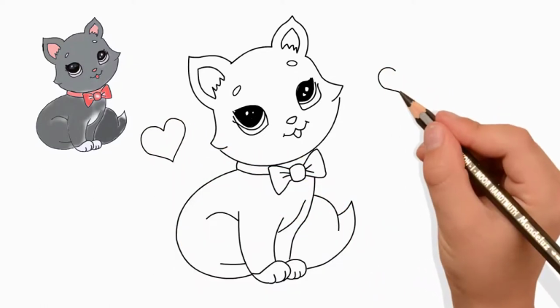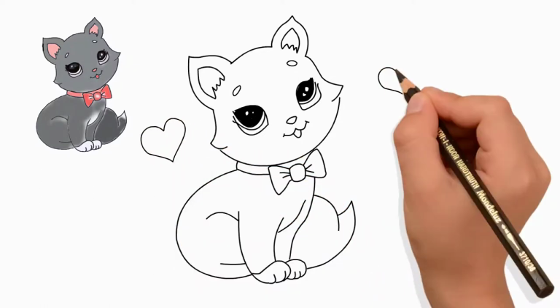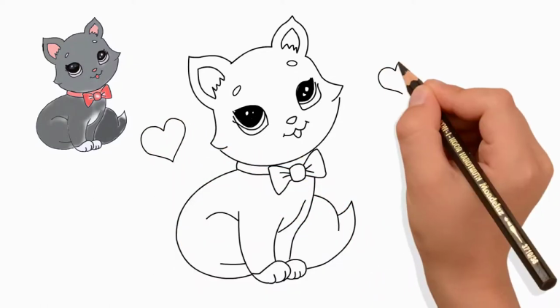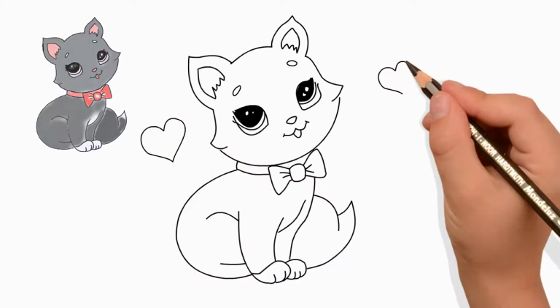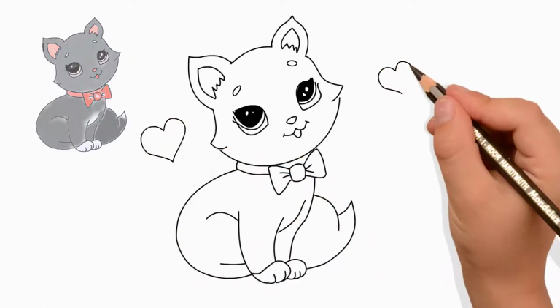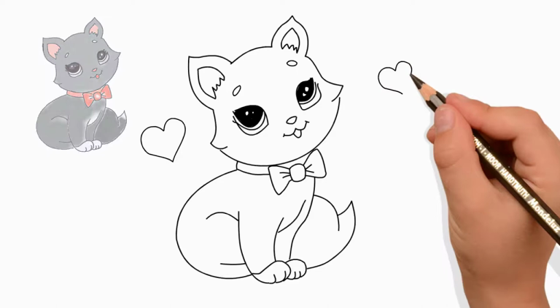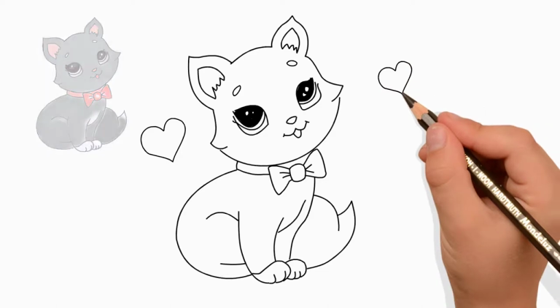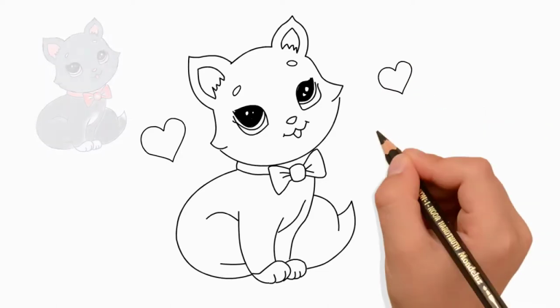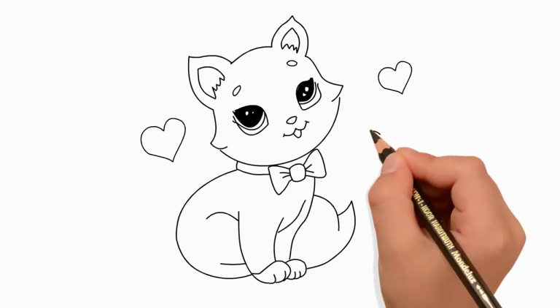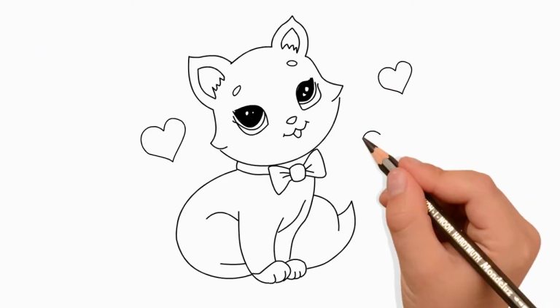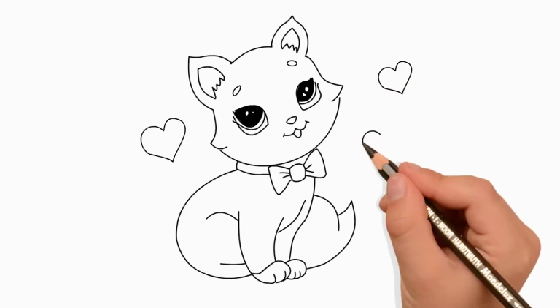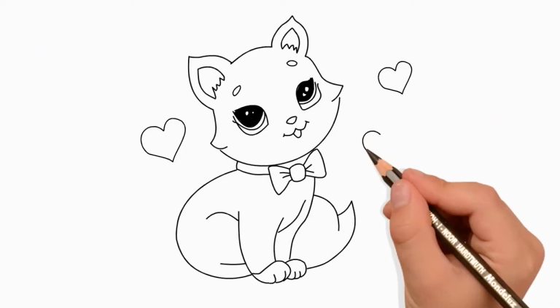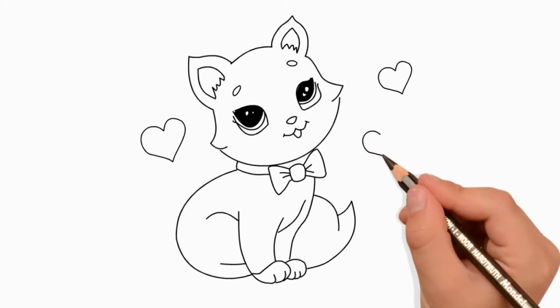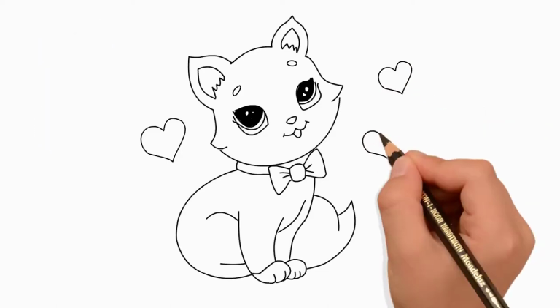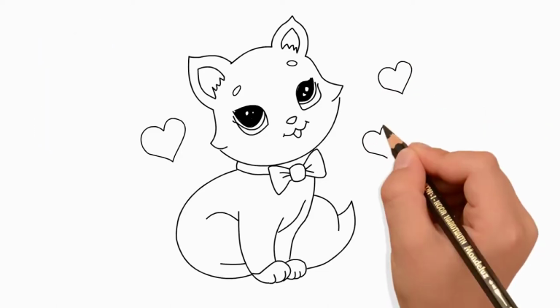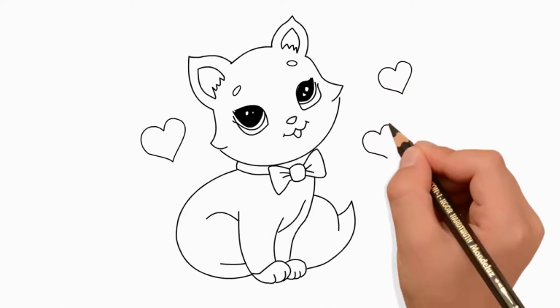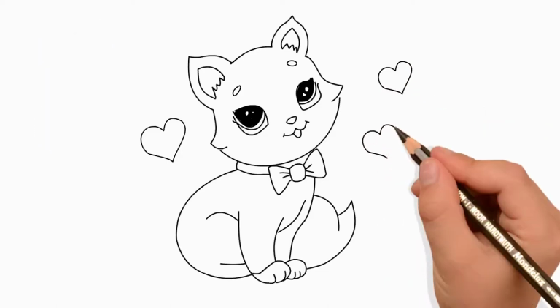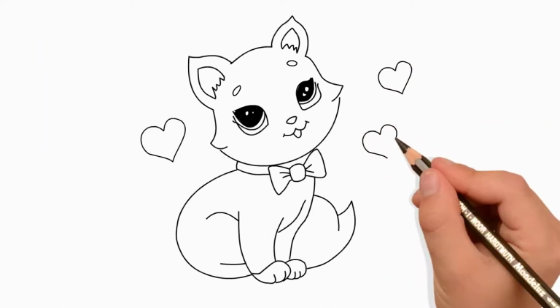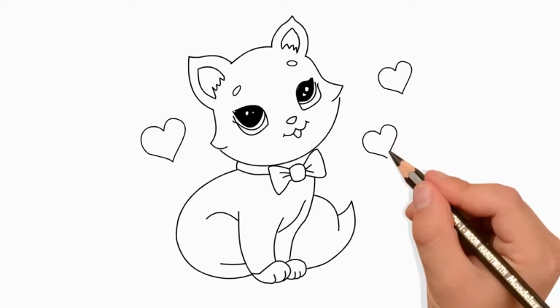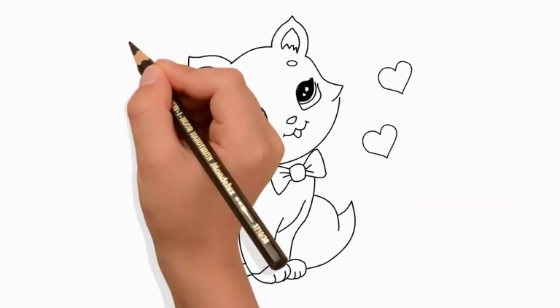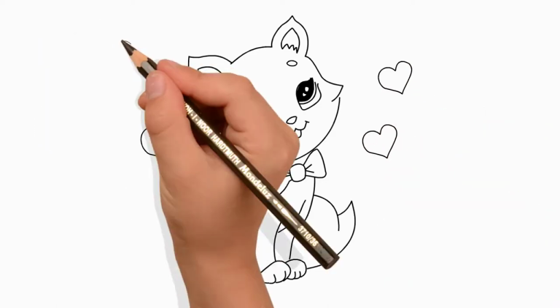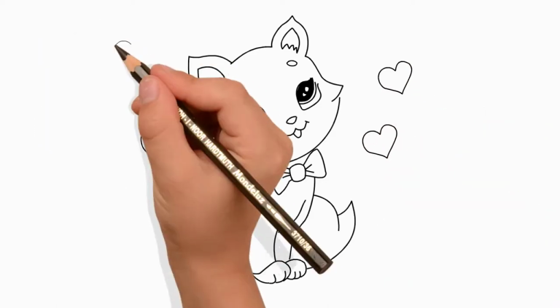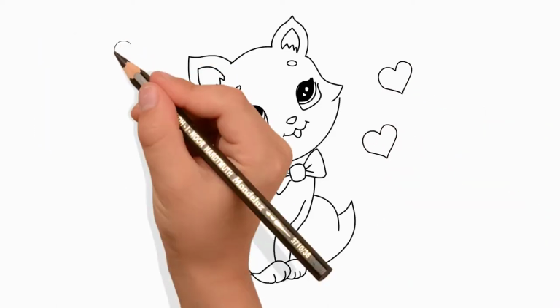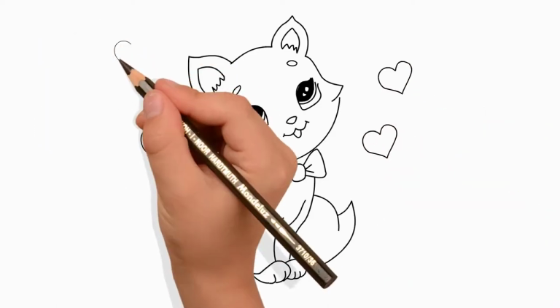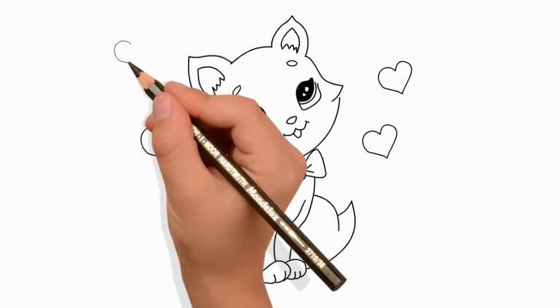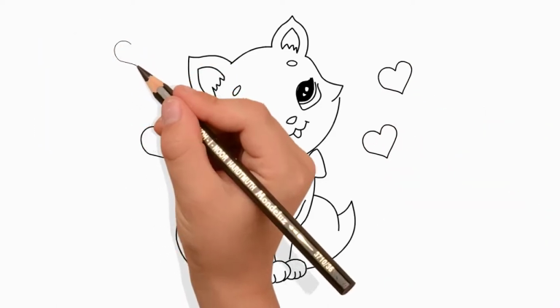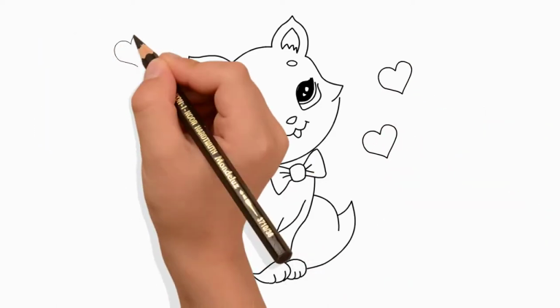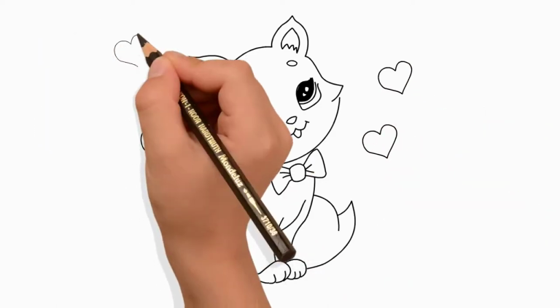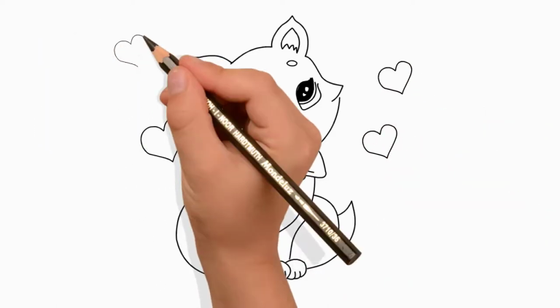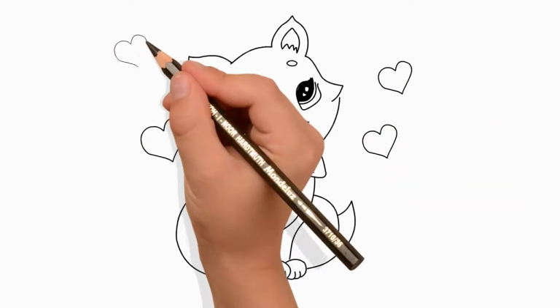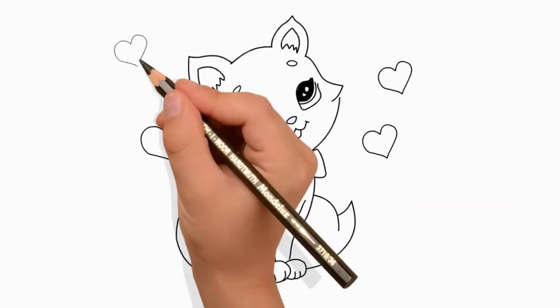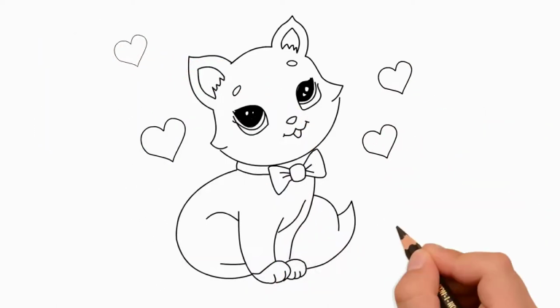Let's draw a lot of hearts around our beautiful cat. You can draw as many hearts as you want.